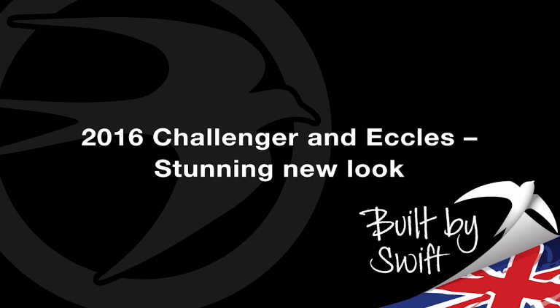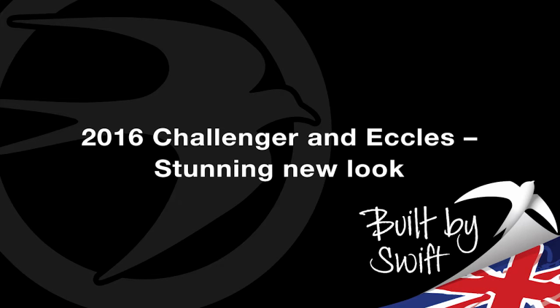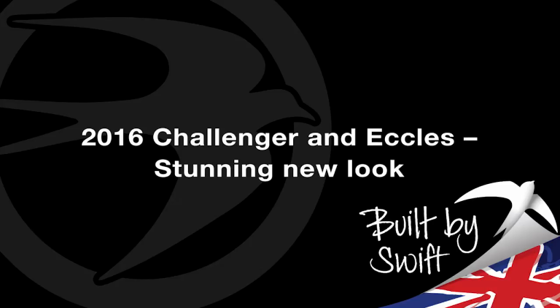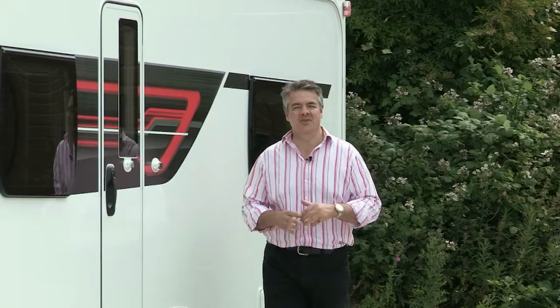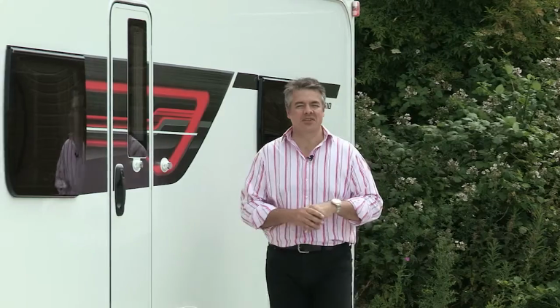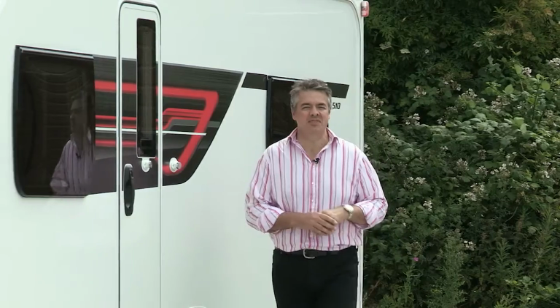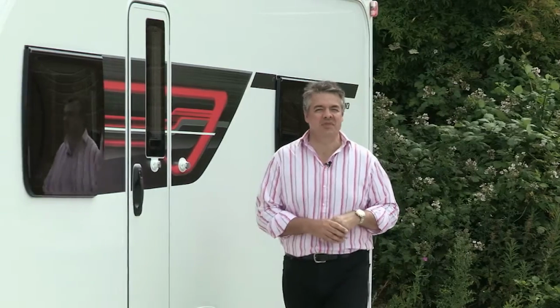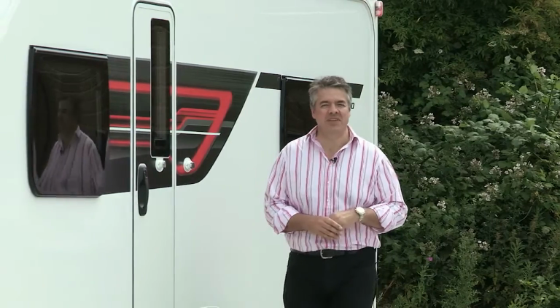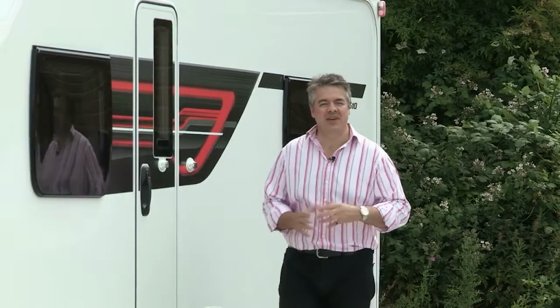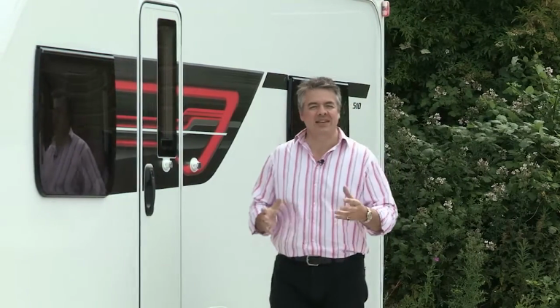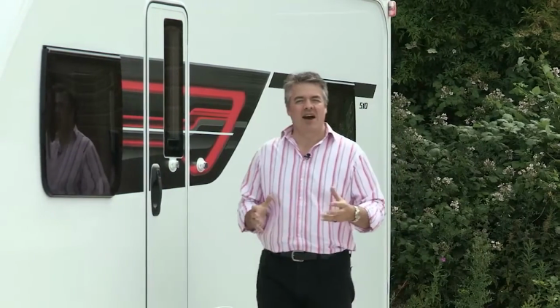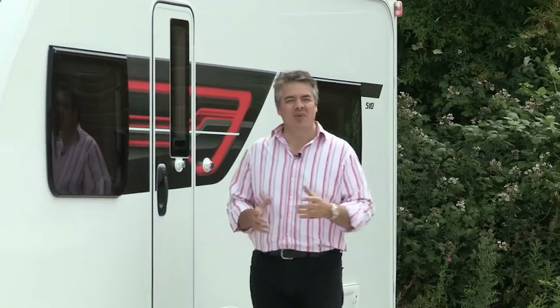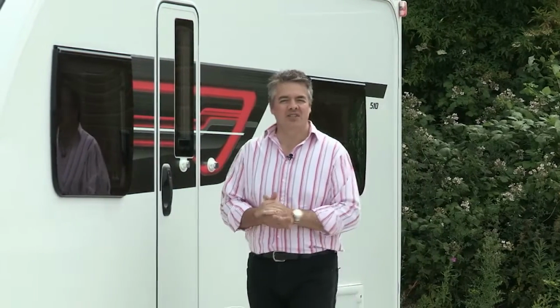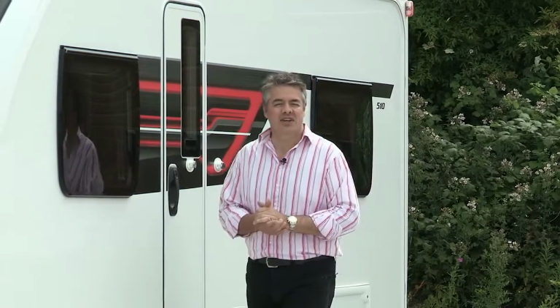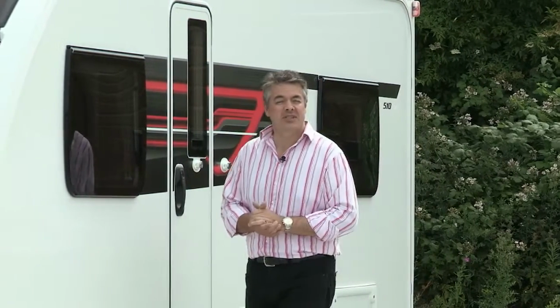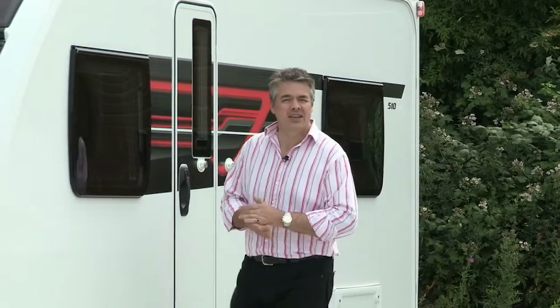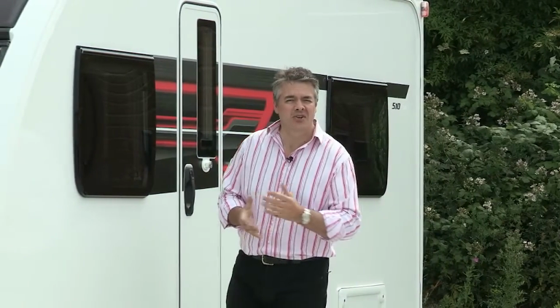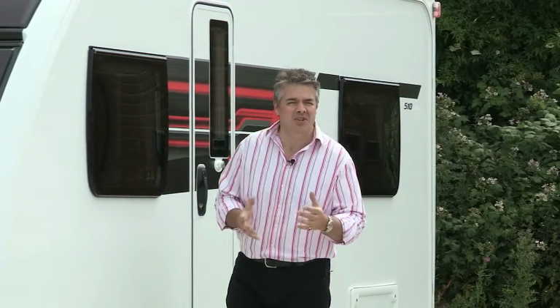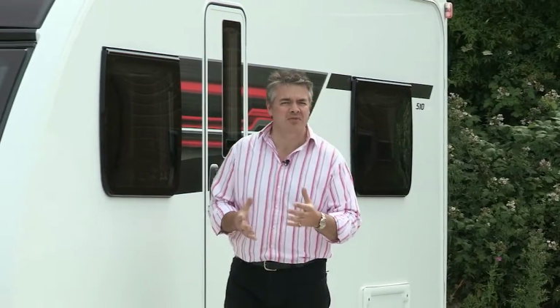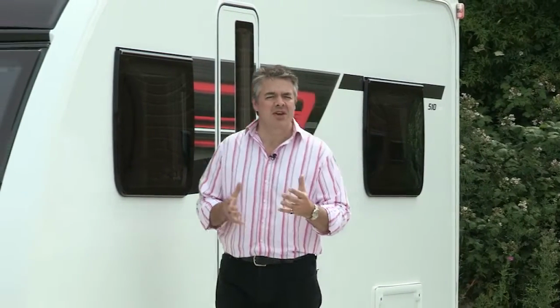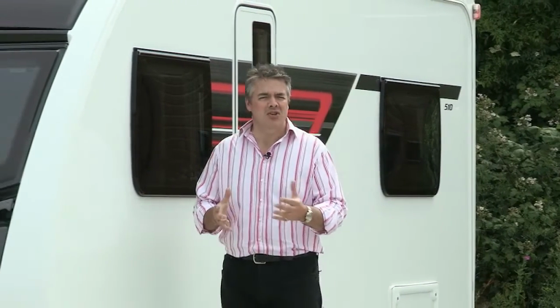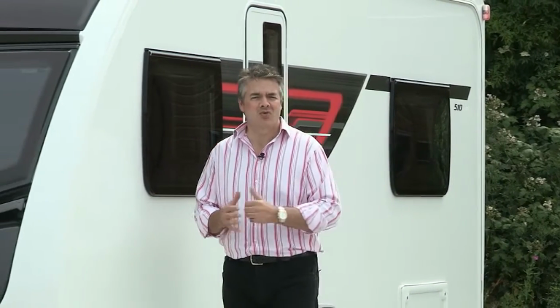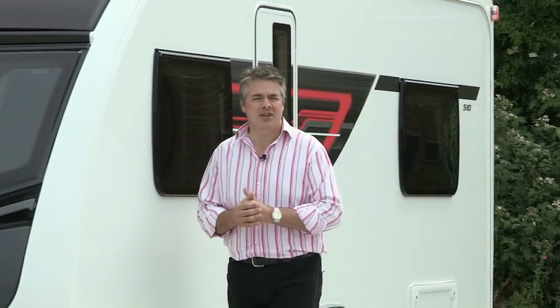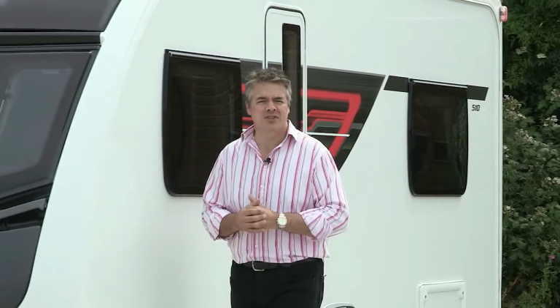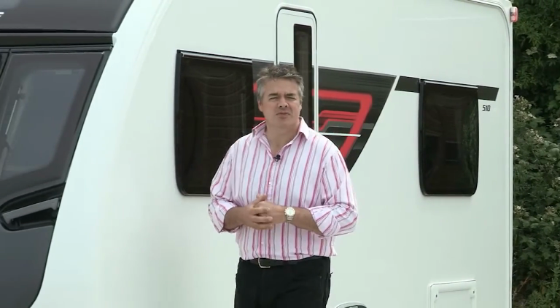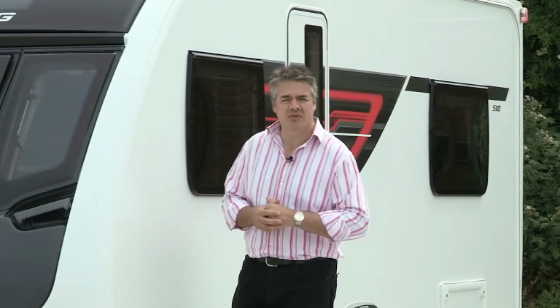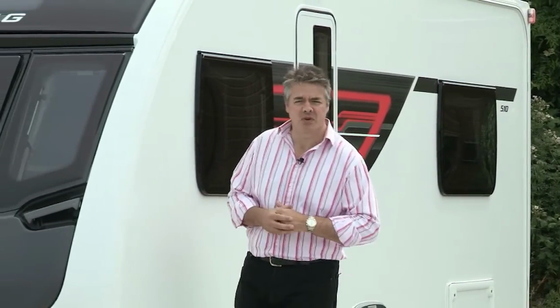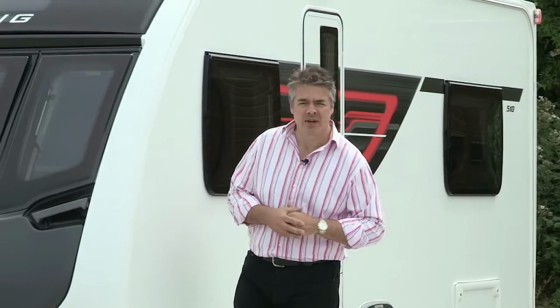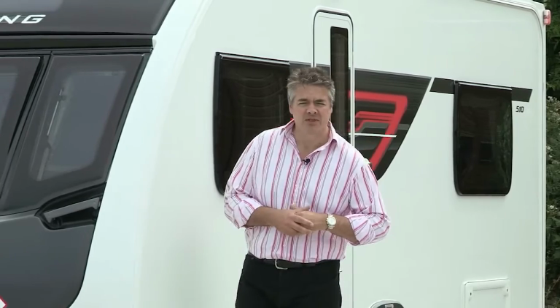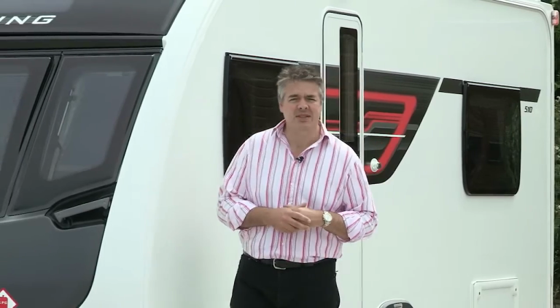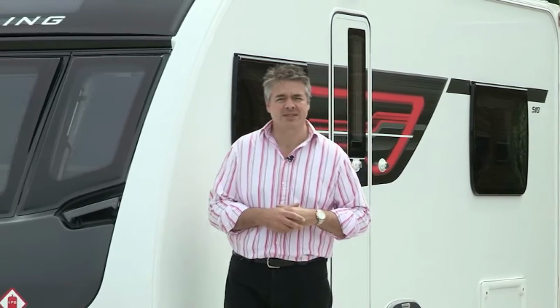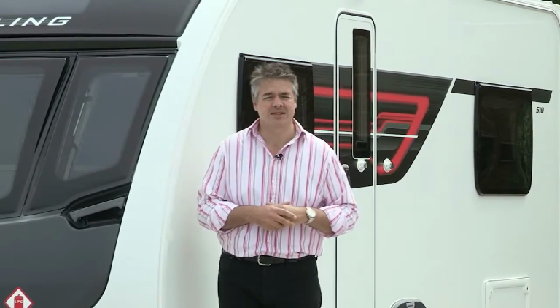Hello and welcome to SWIFT TV. I'm Blair Jacobs, taking a look at some of the new ranges from SWIFT Group for 2016.